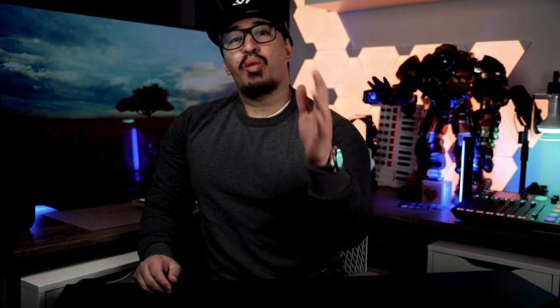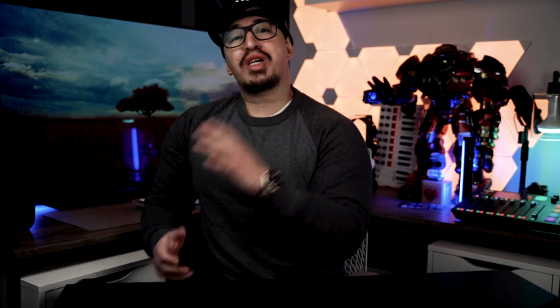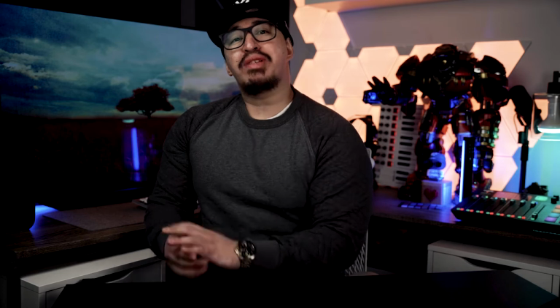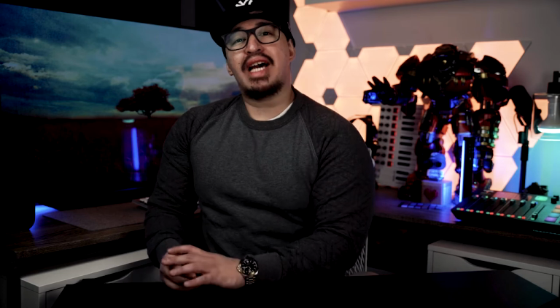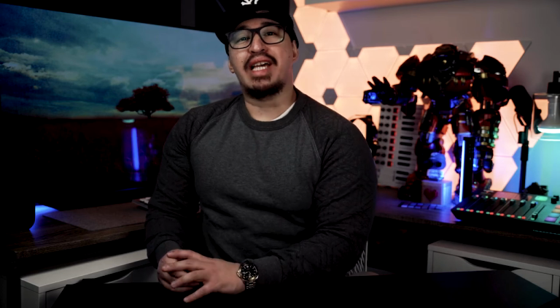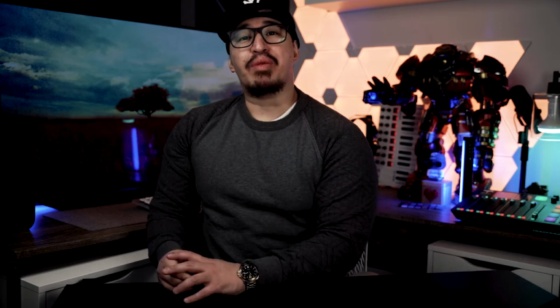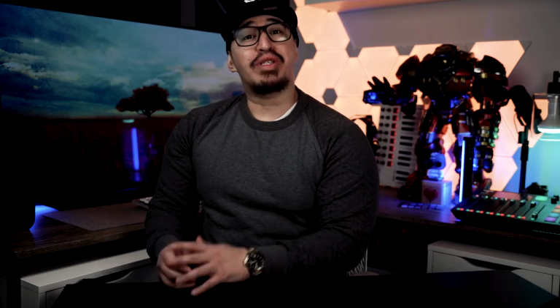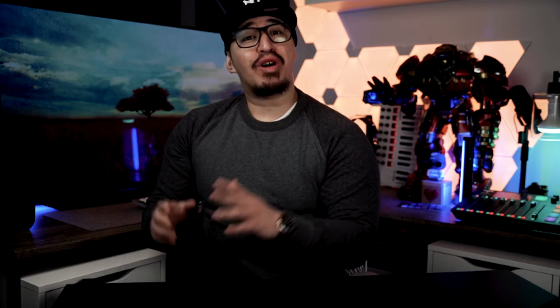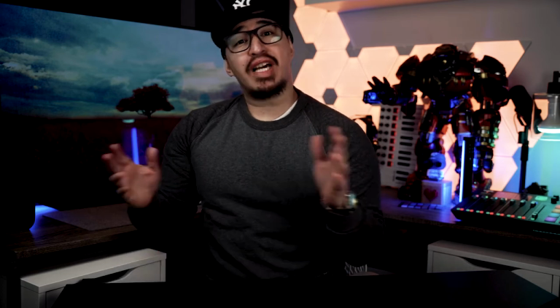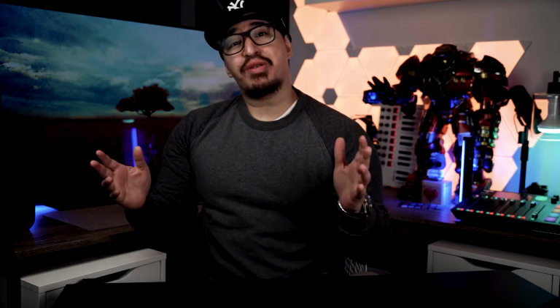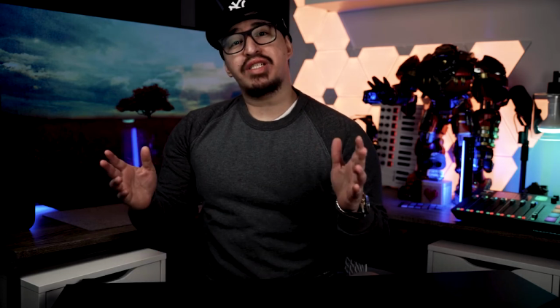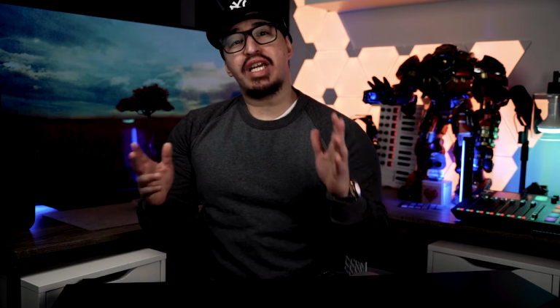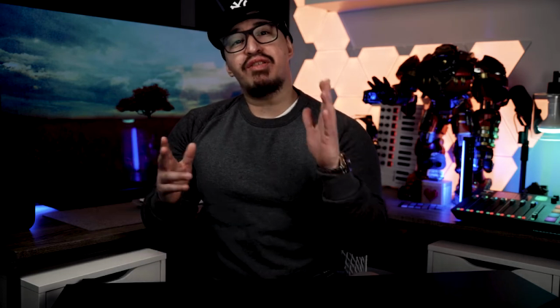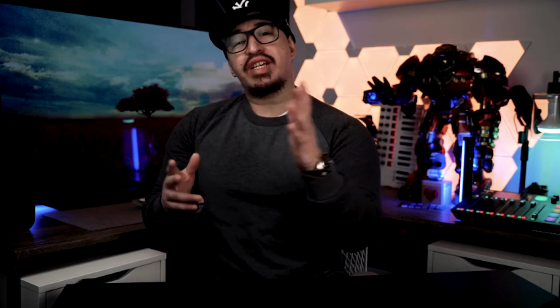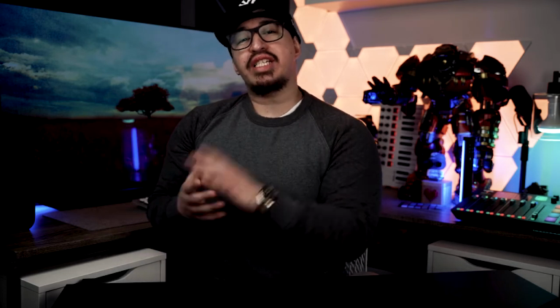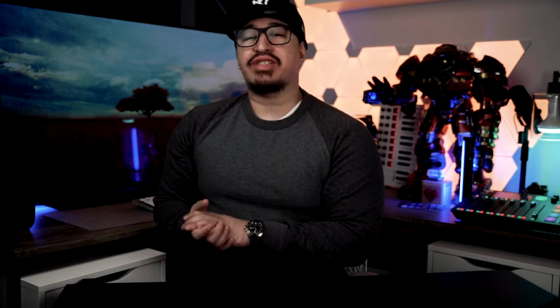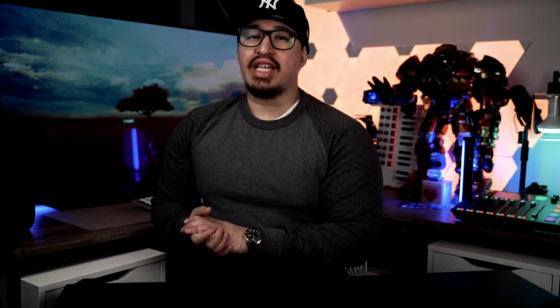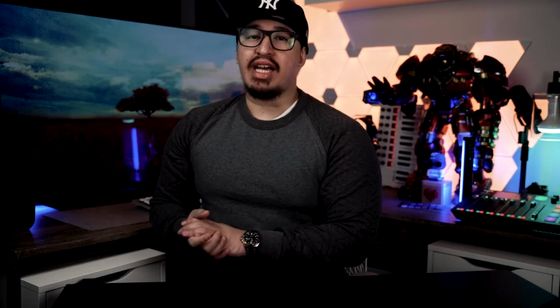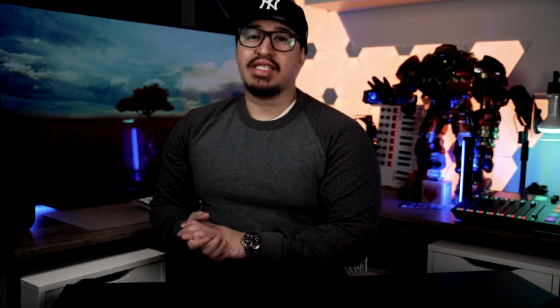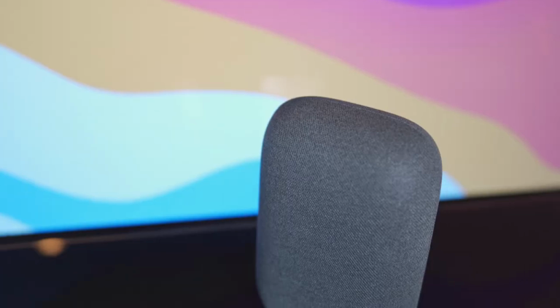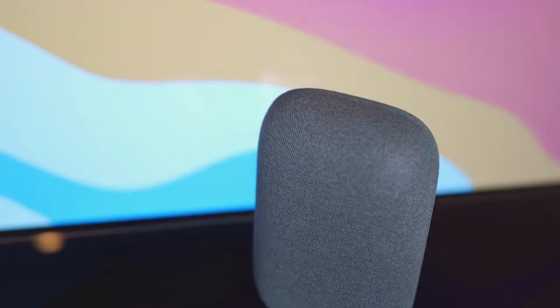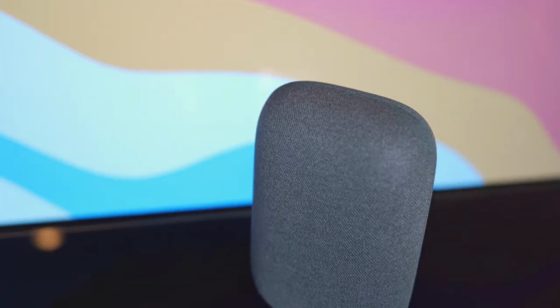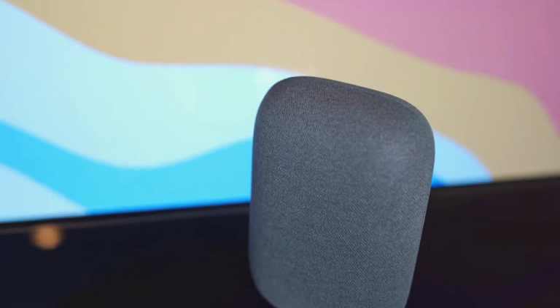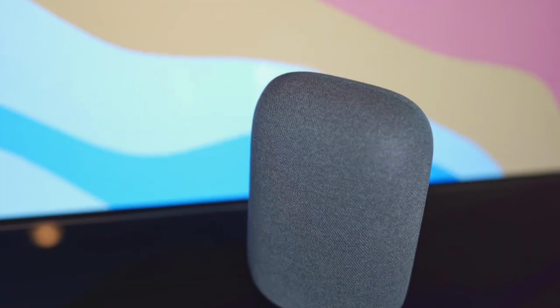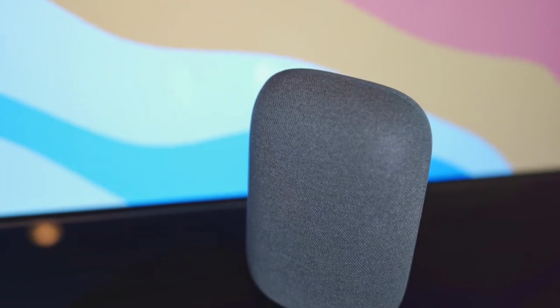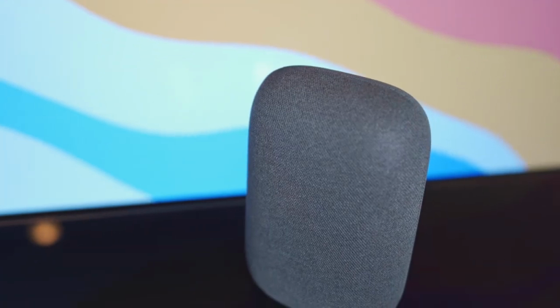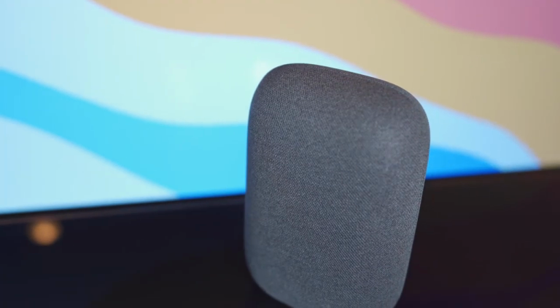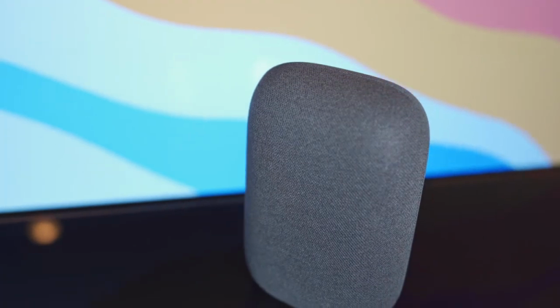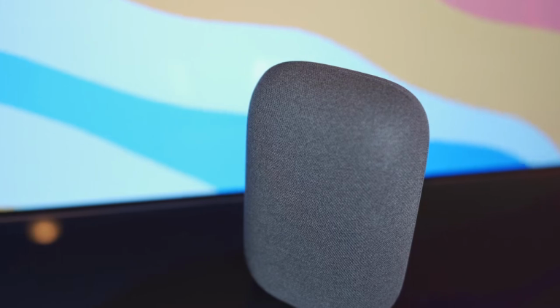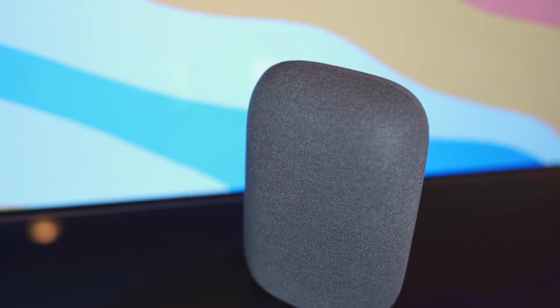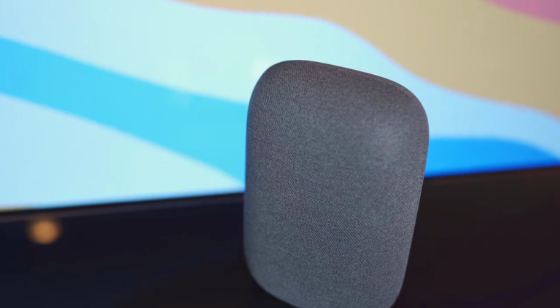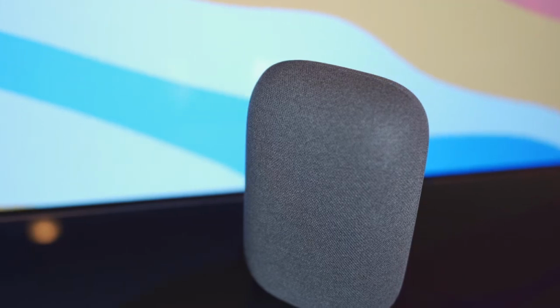Welcome to Dad Tech, where we talk tech toys and gear for geek-centric dads. Today, I'm reviewing the Google Nest Audio smart device.